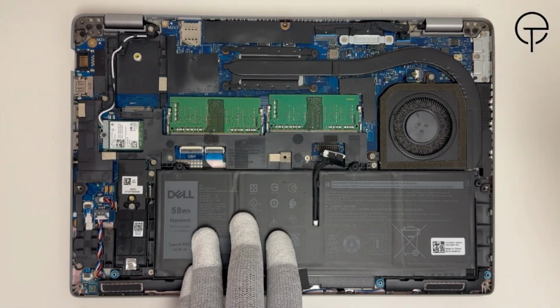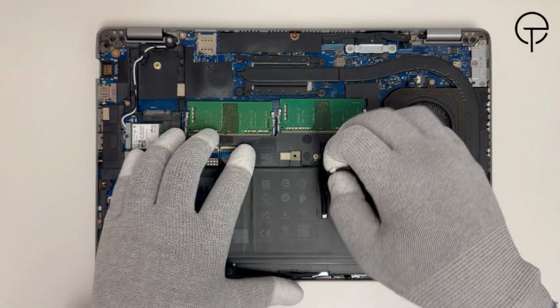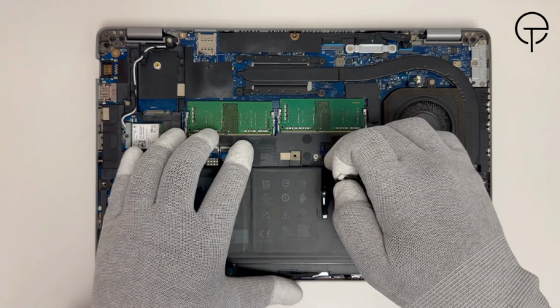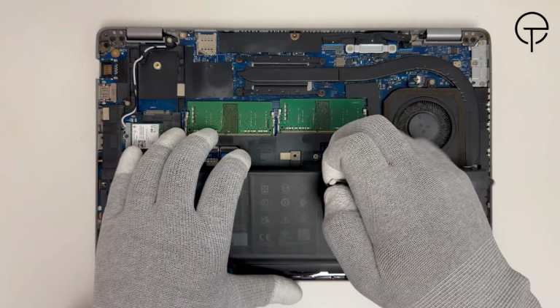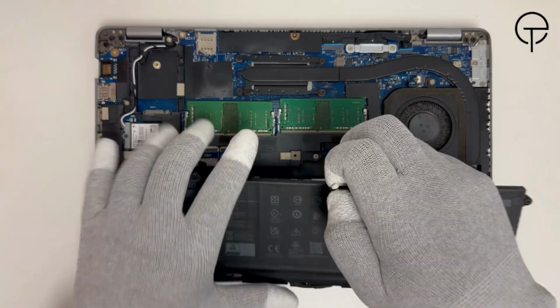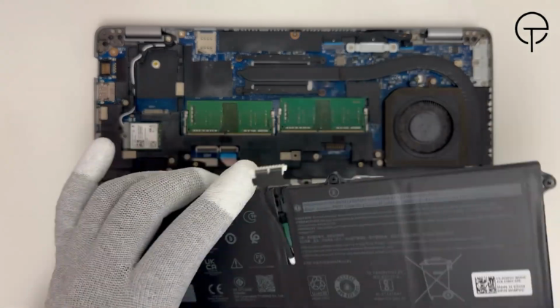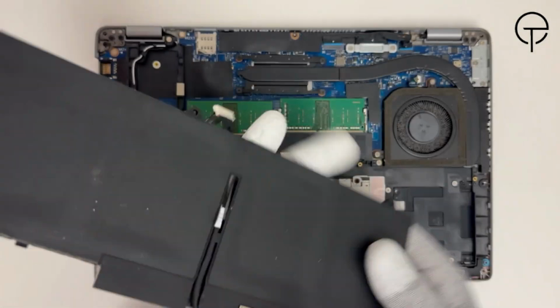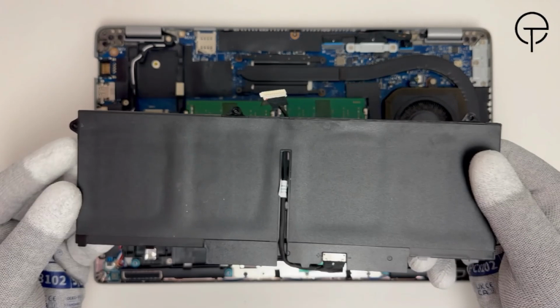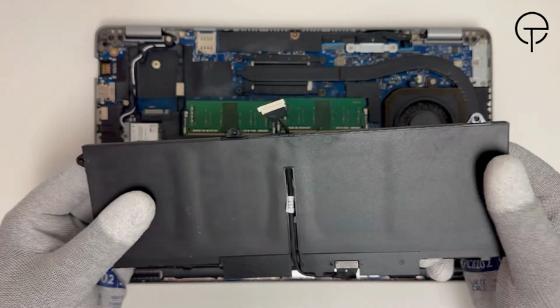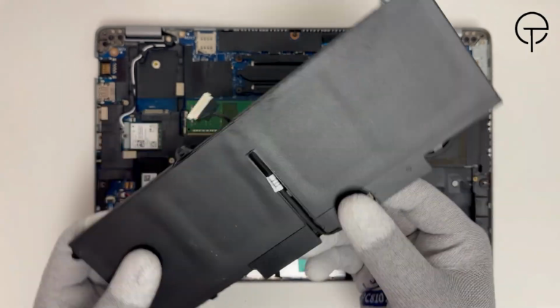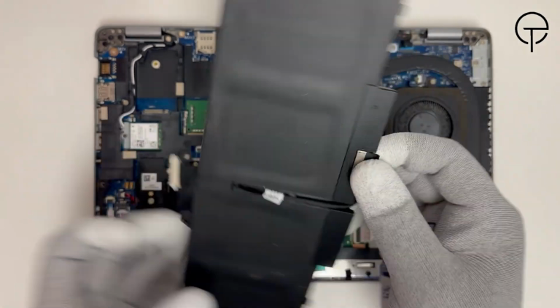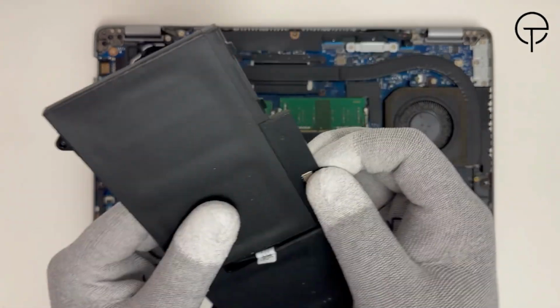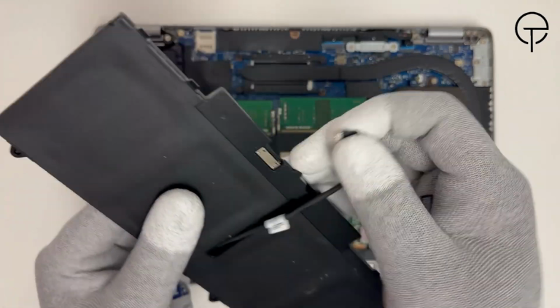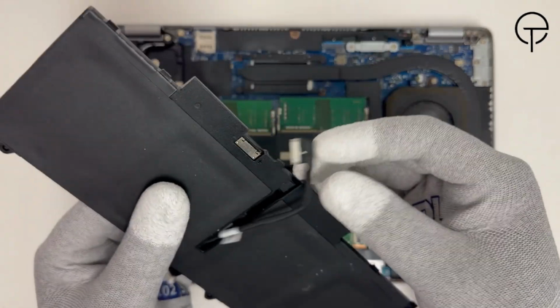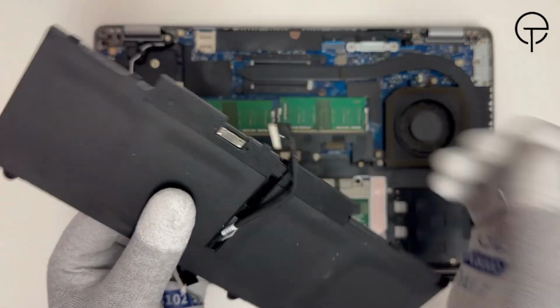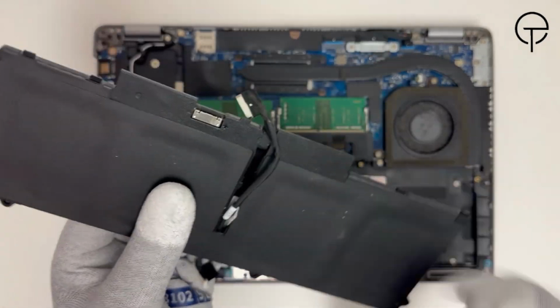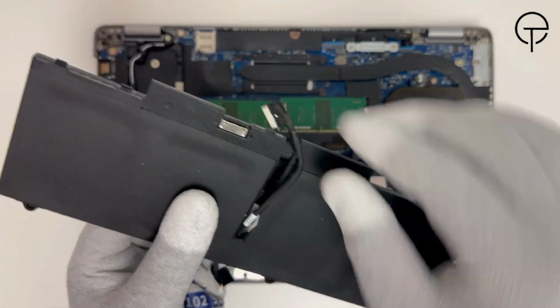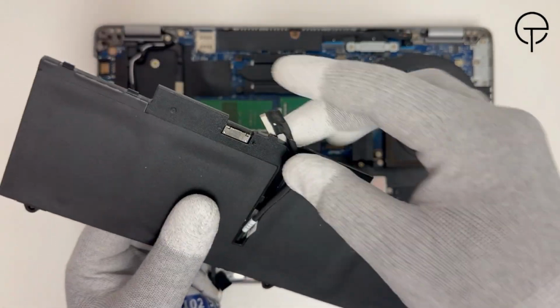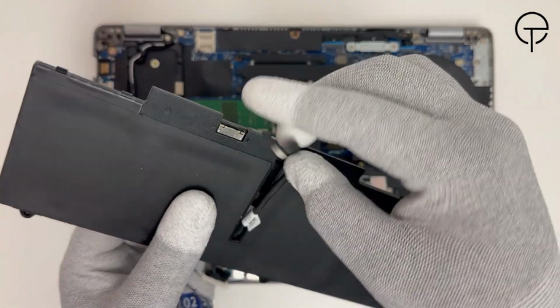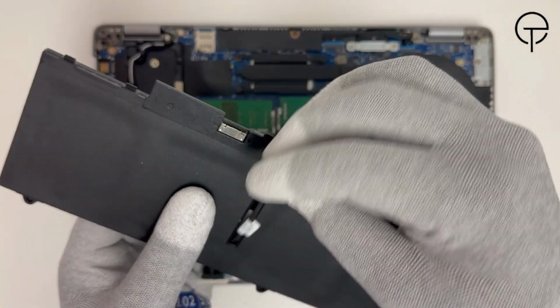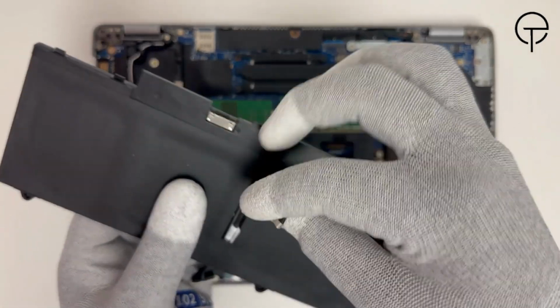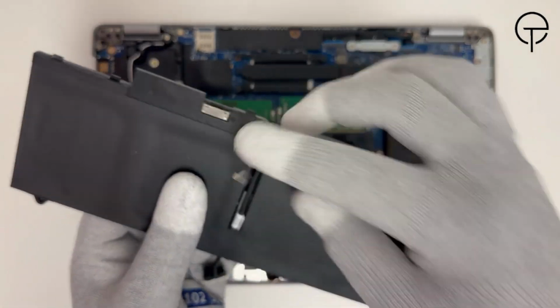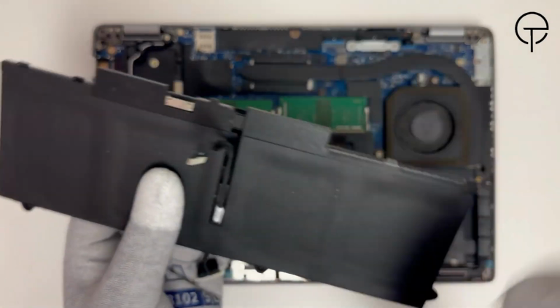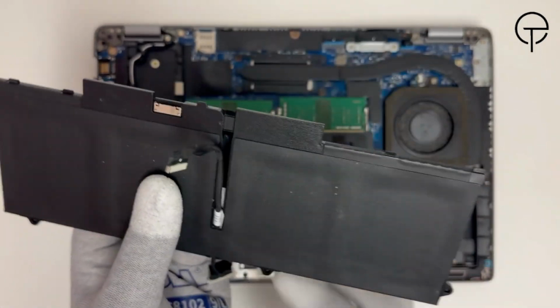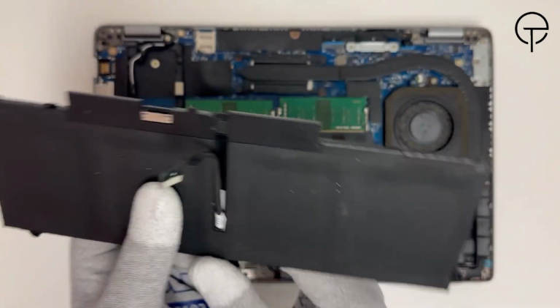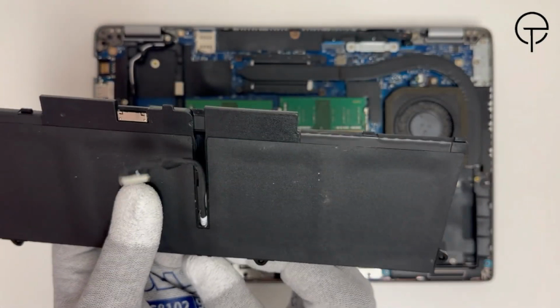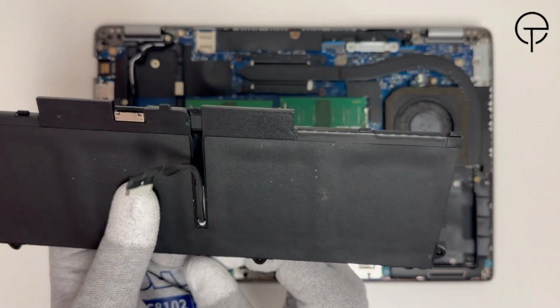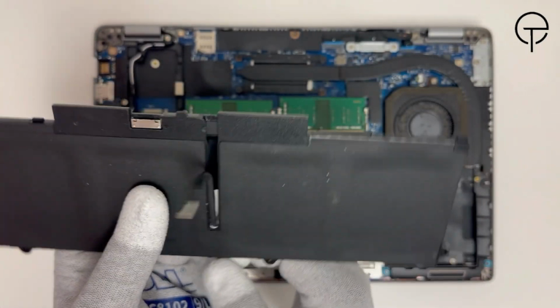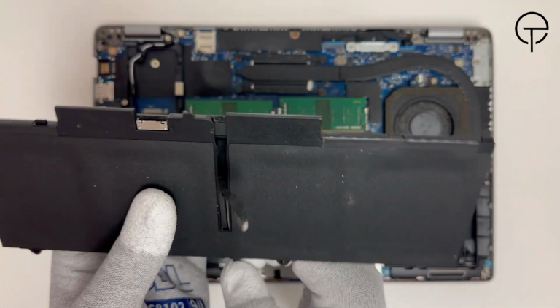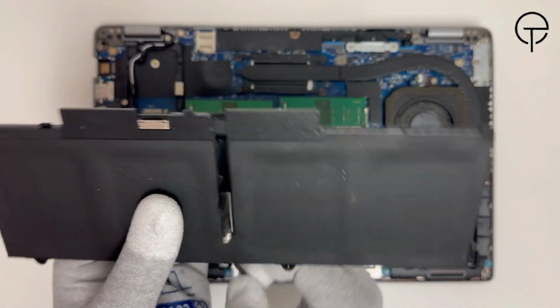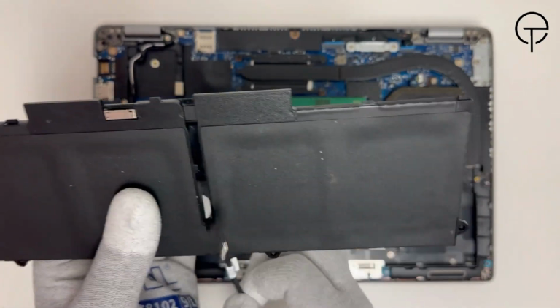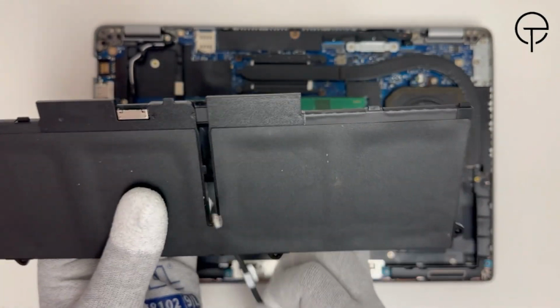Now lift it out of the system, then disconnect the battery cable from the connector on the battery.